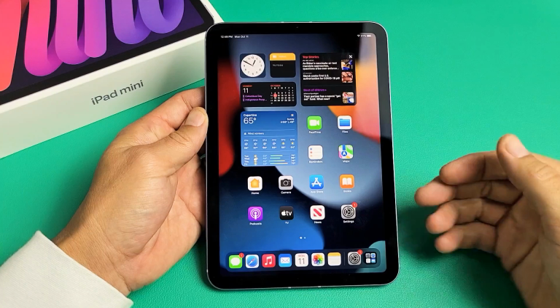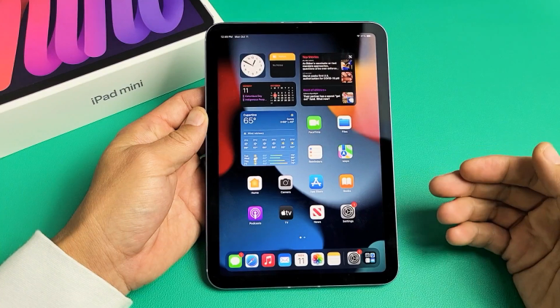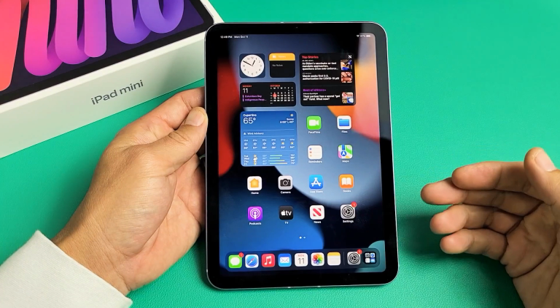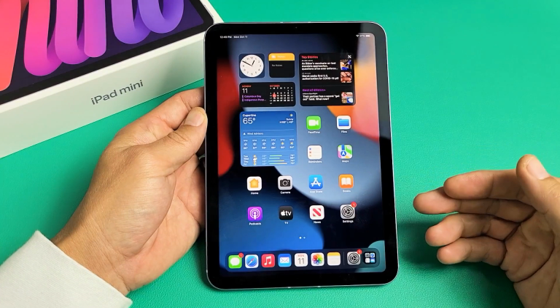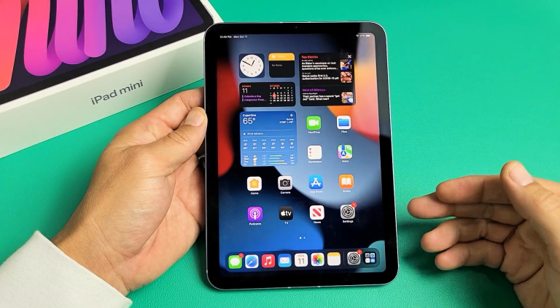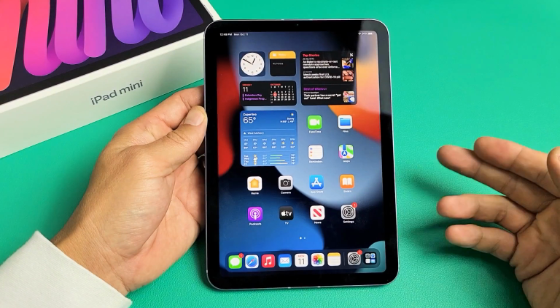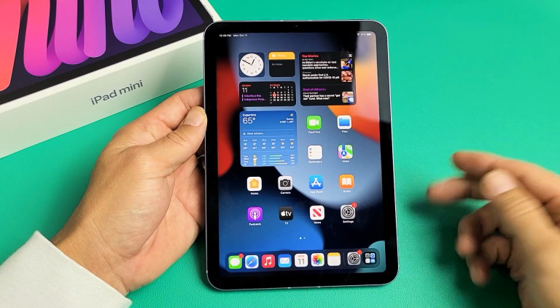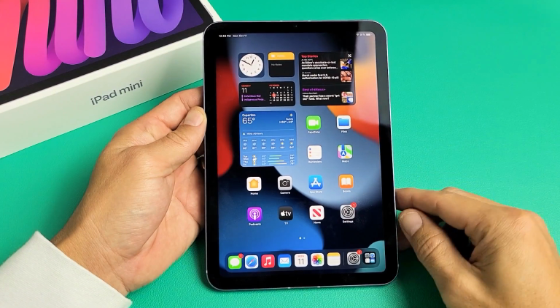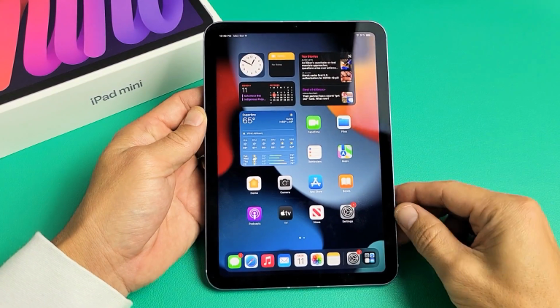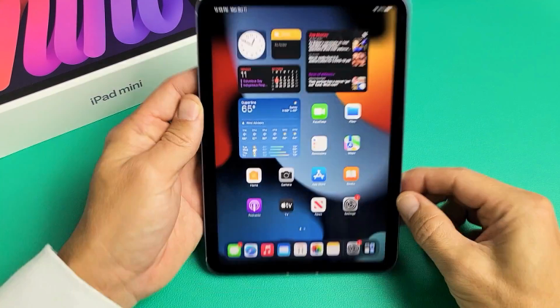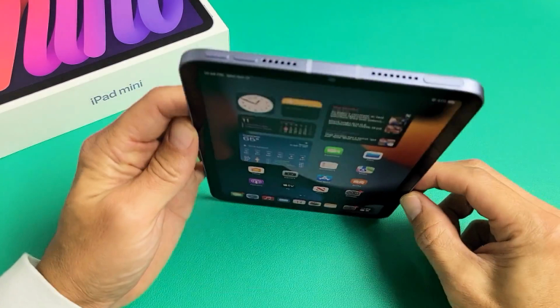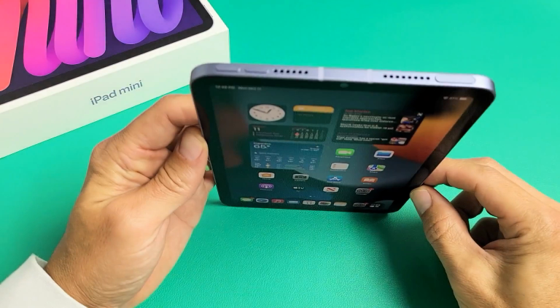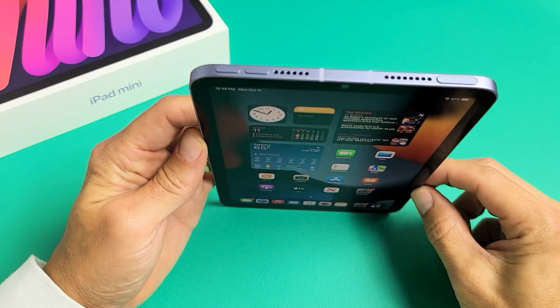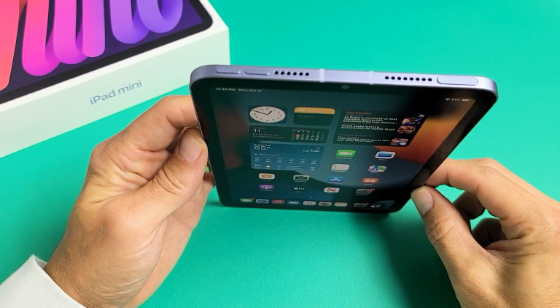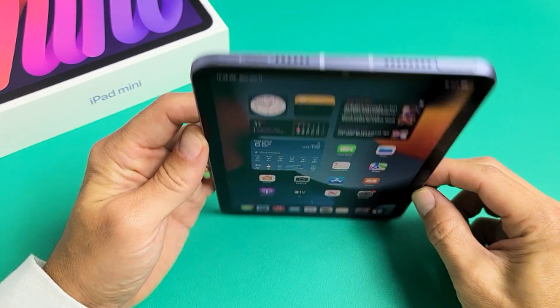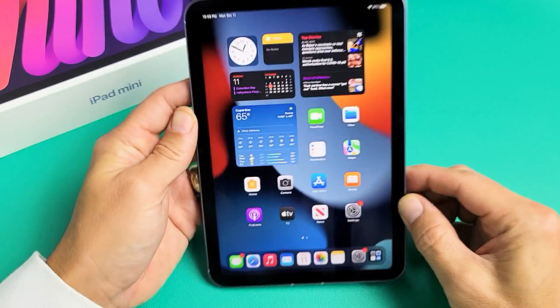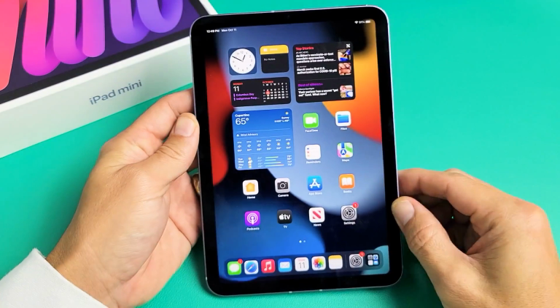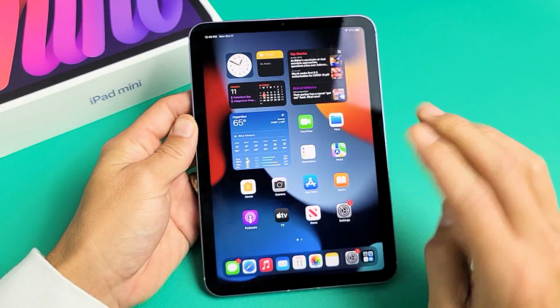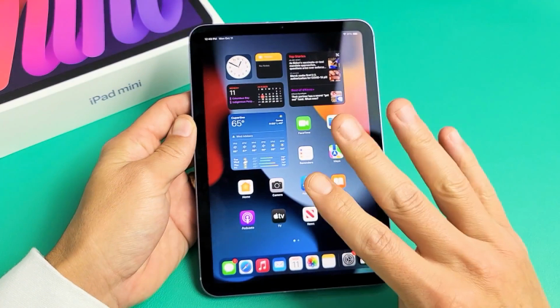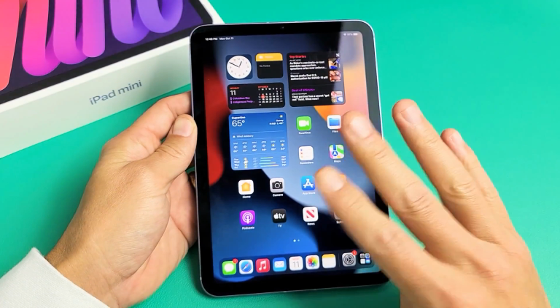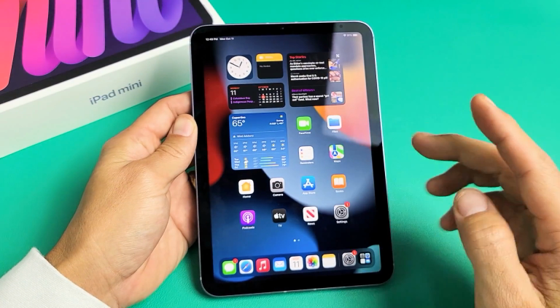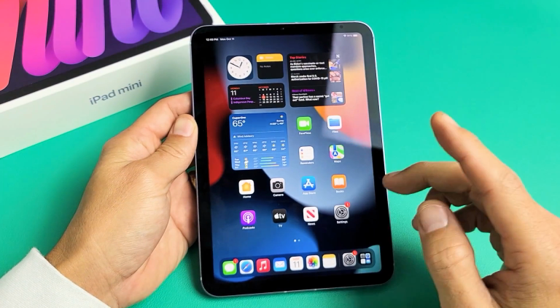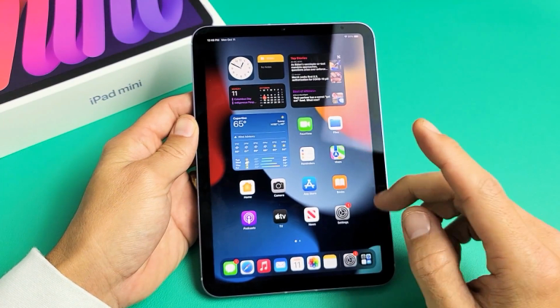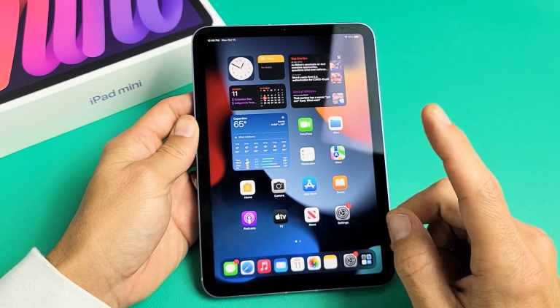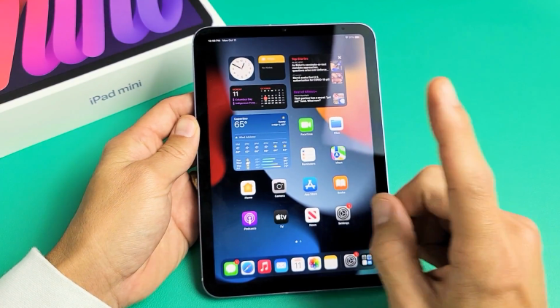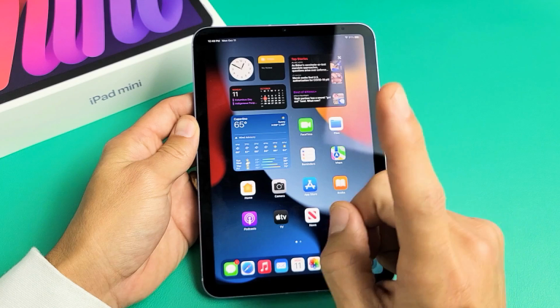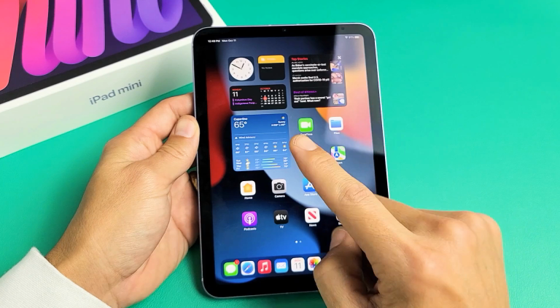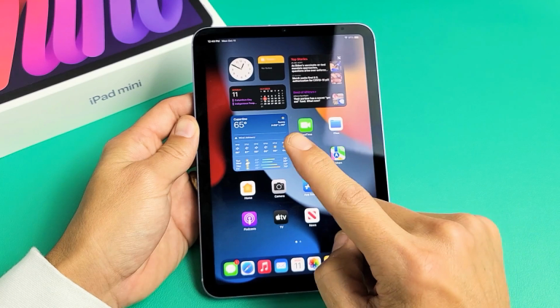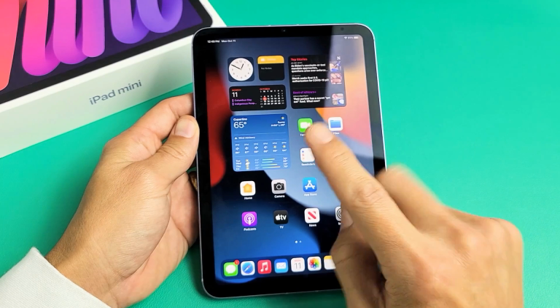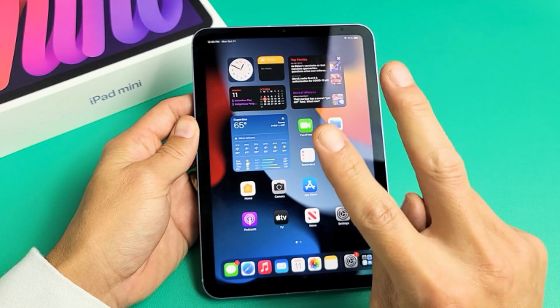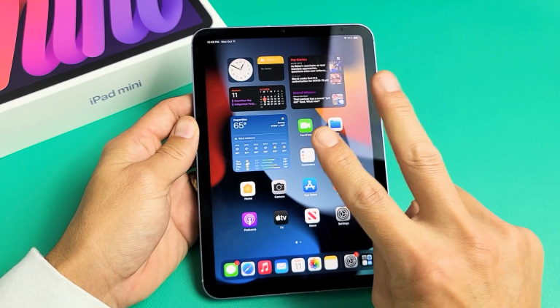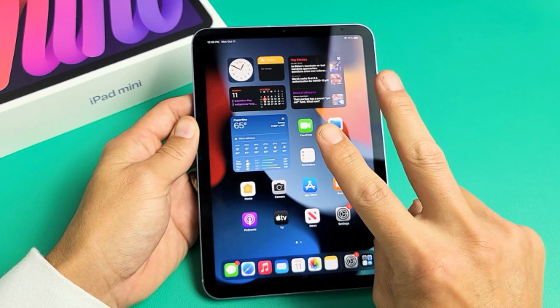Here's an iPad Mini 6th generation. I'm going to show you four ways how you can turn it off or restart.